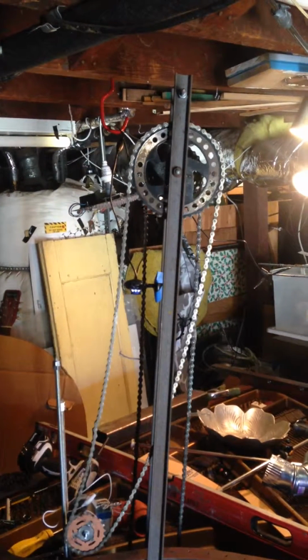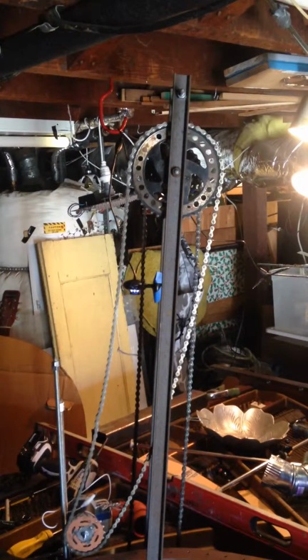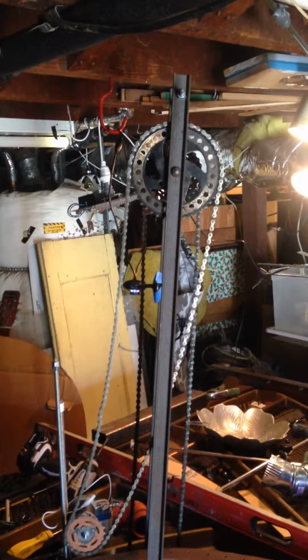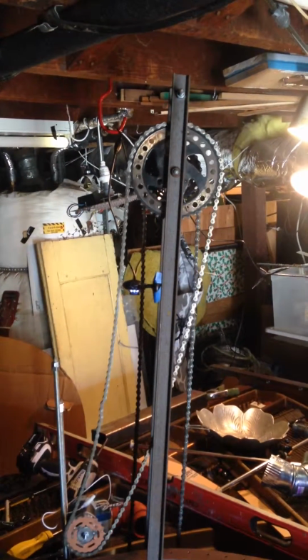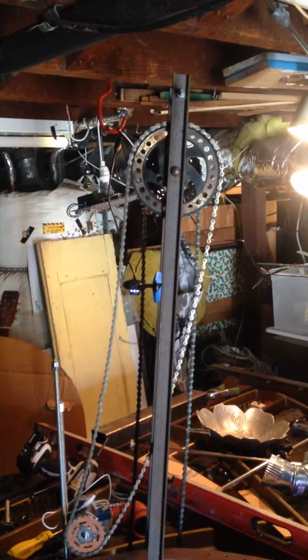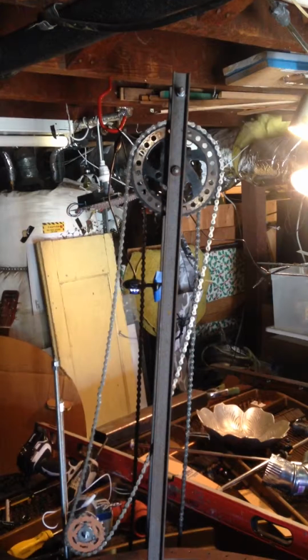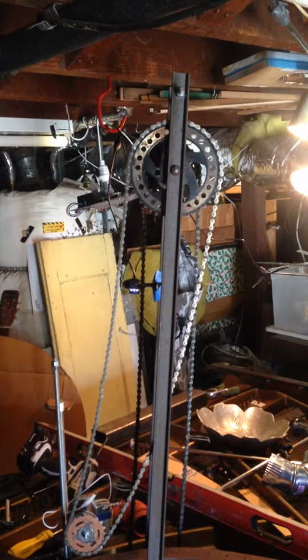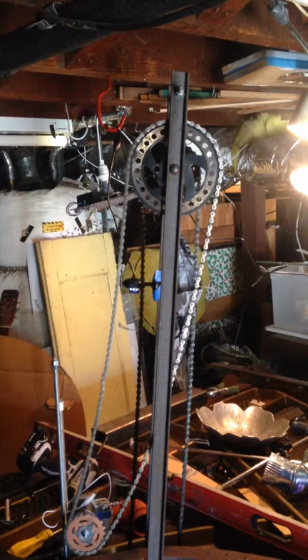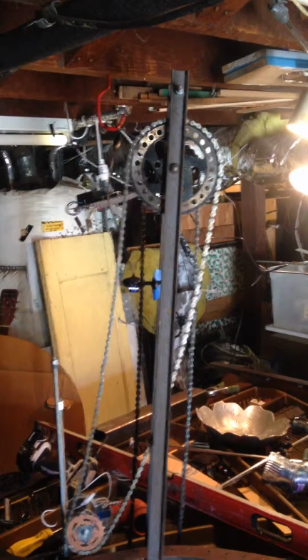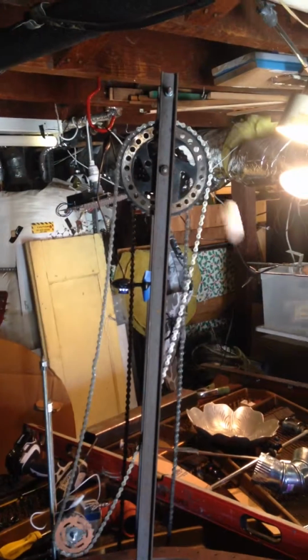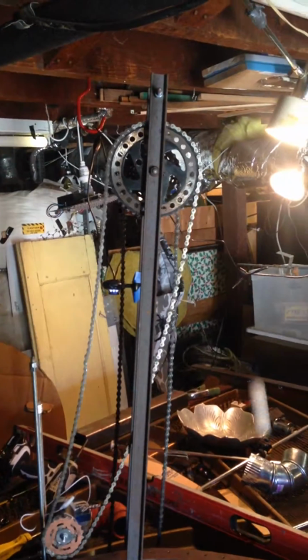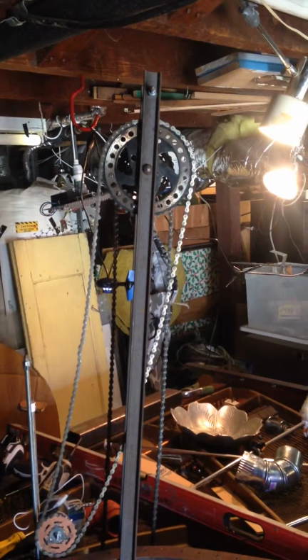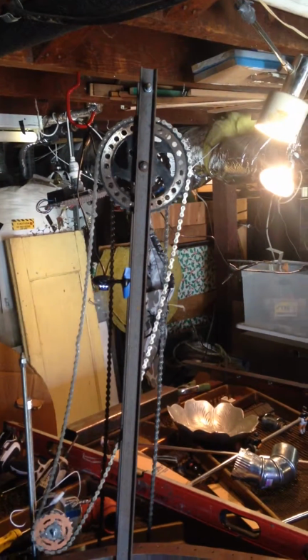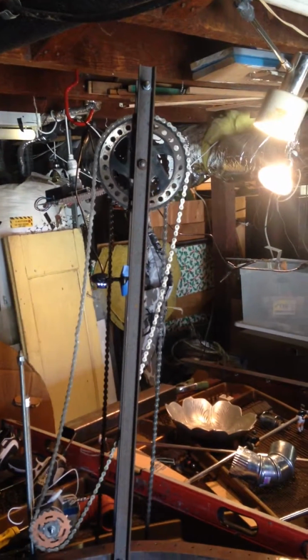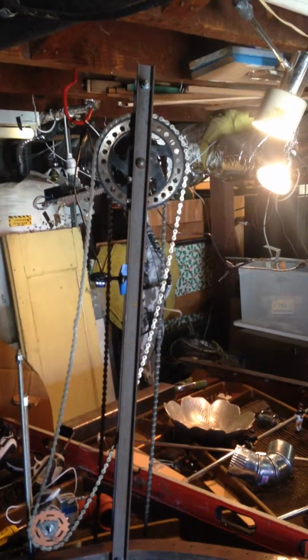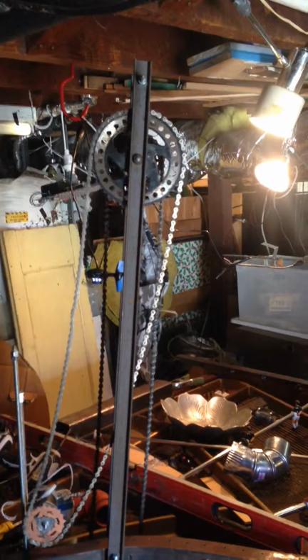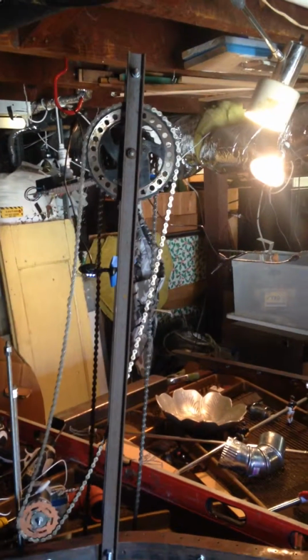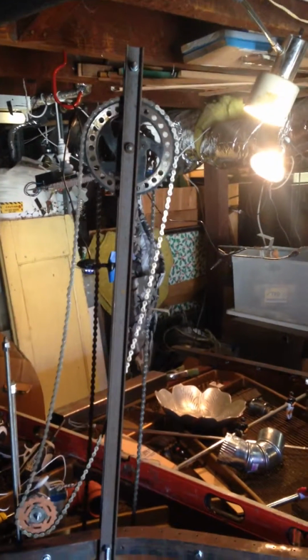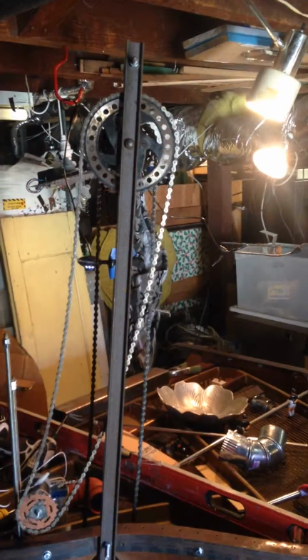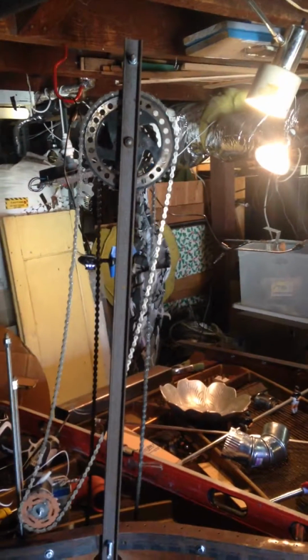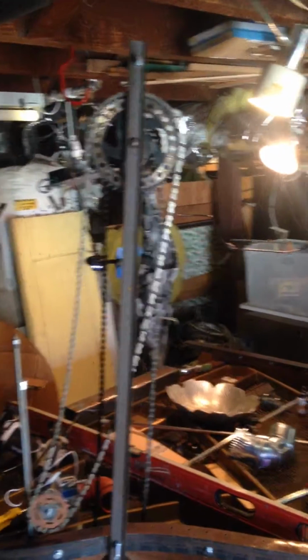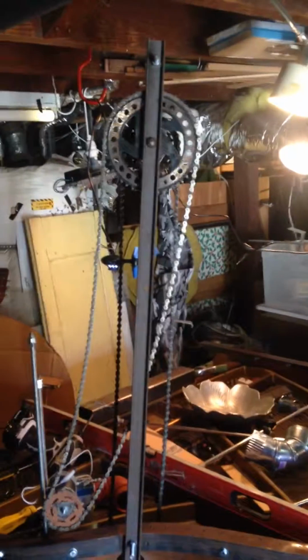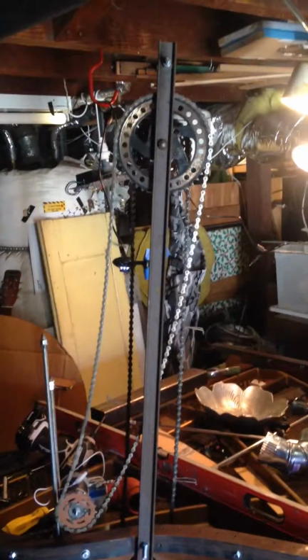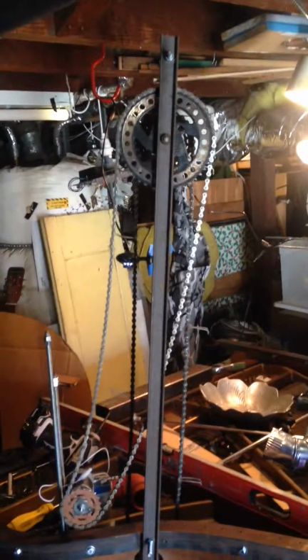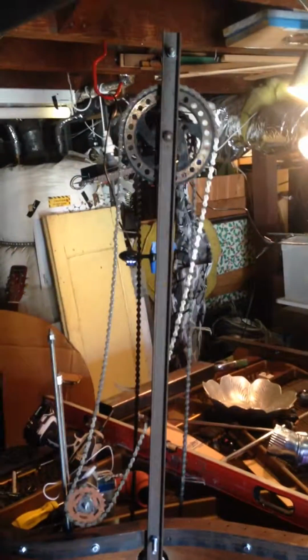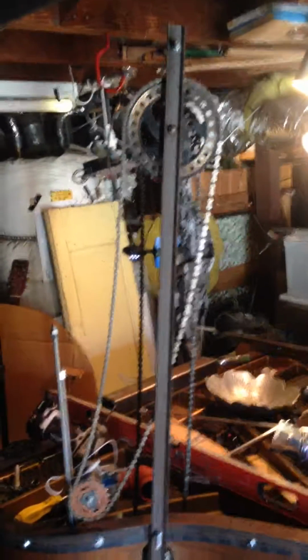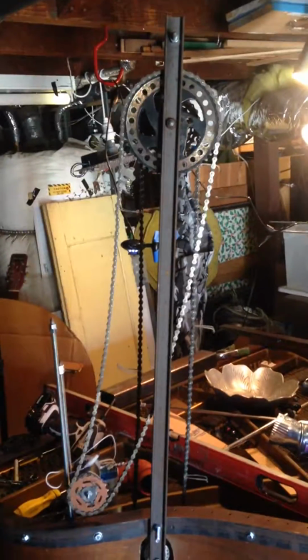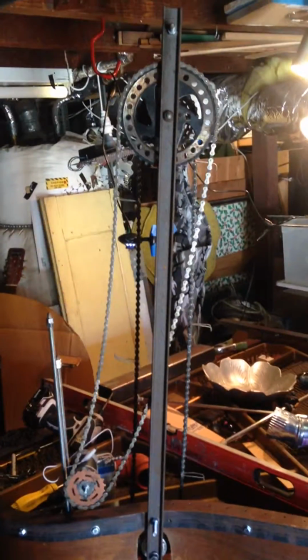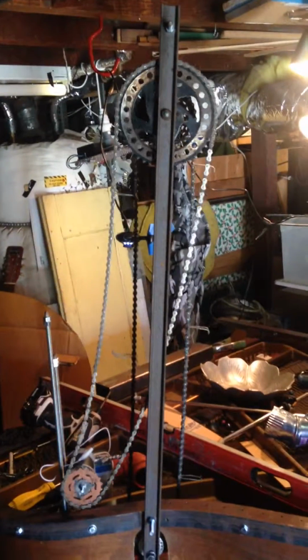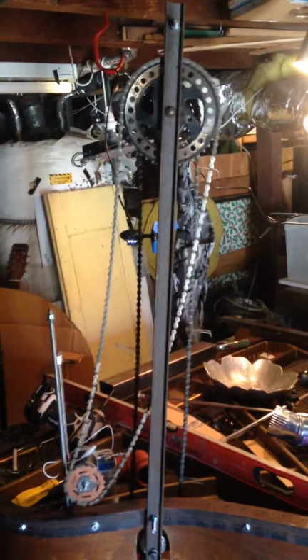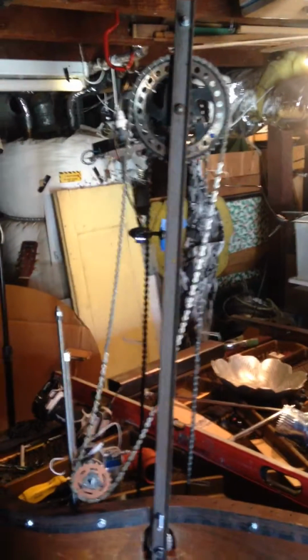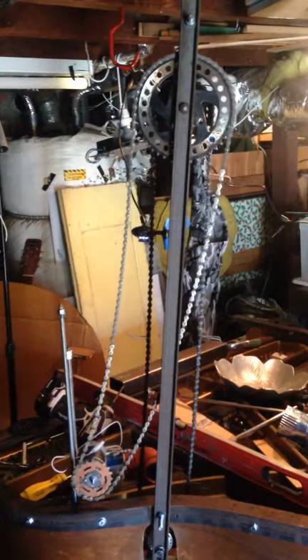Ka-blunka. Bike elevator — it's workin'.